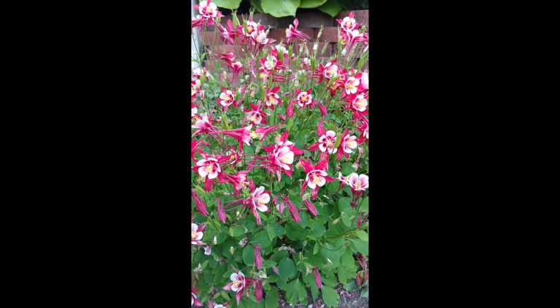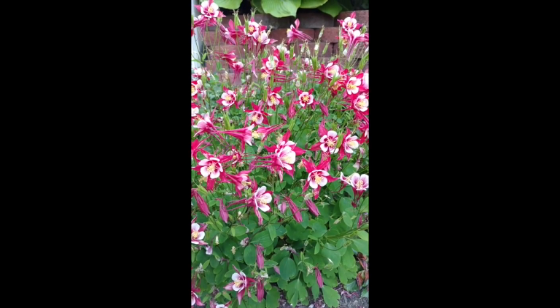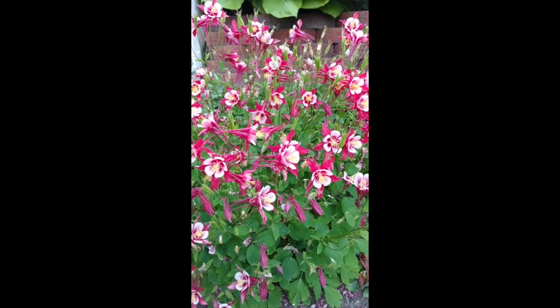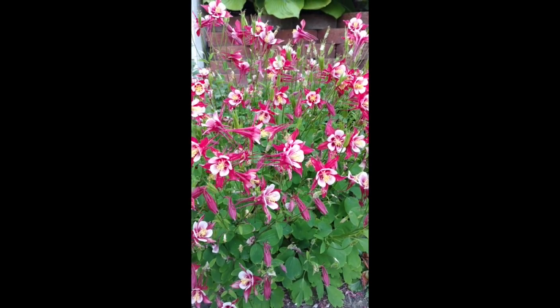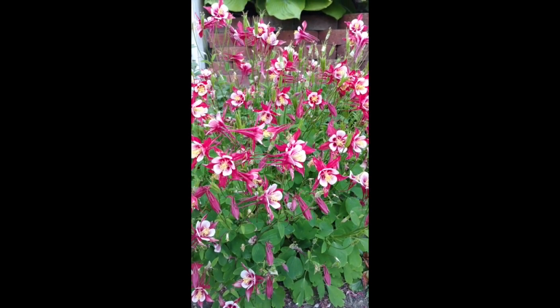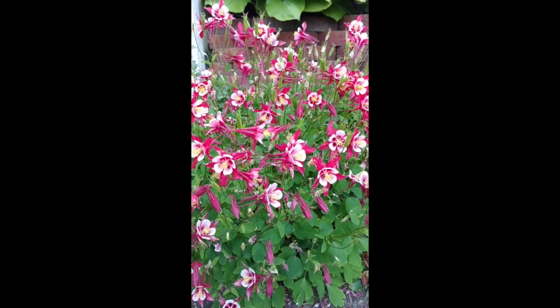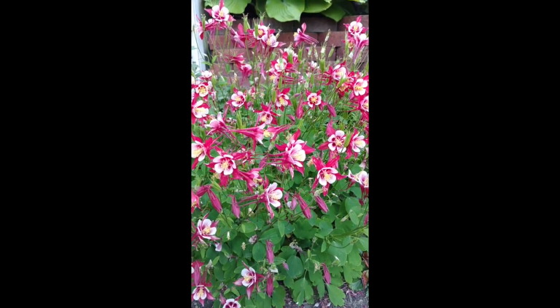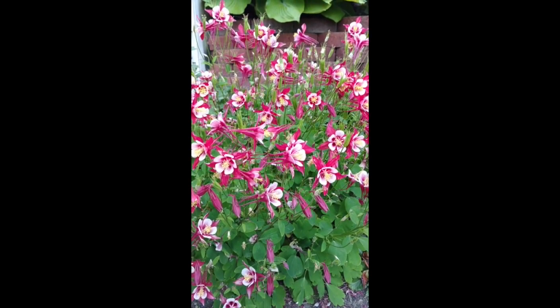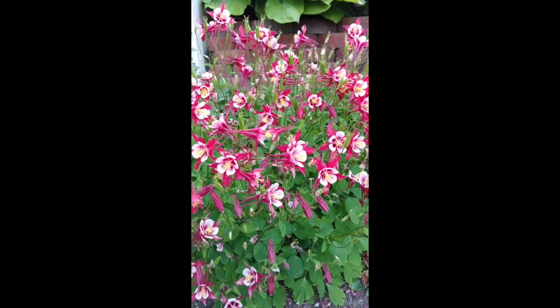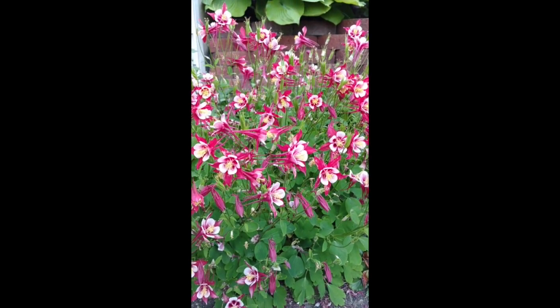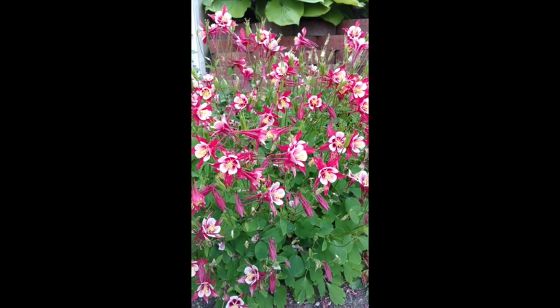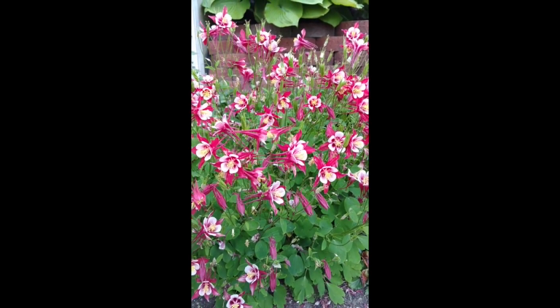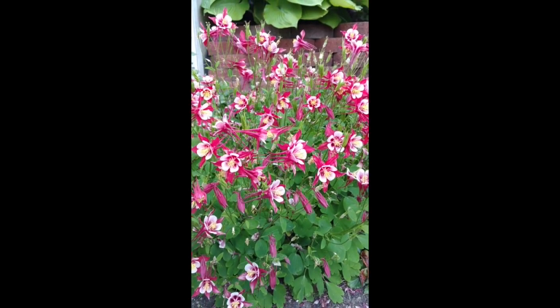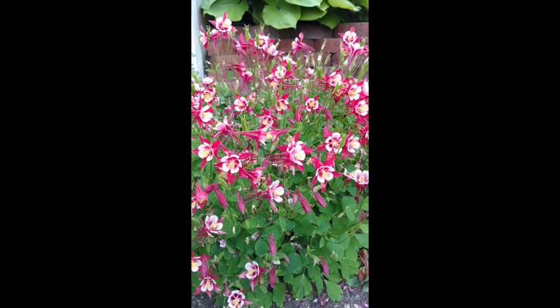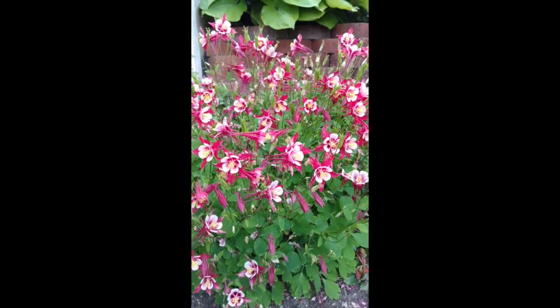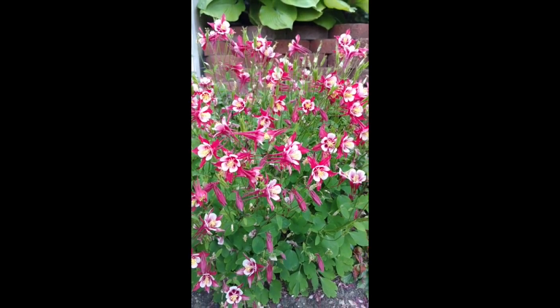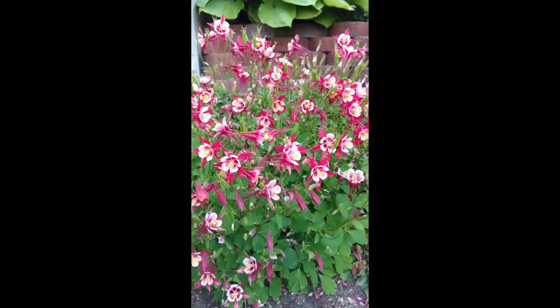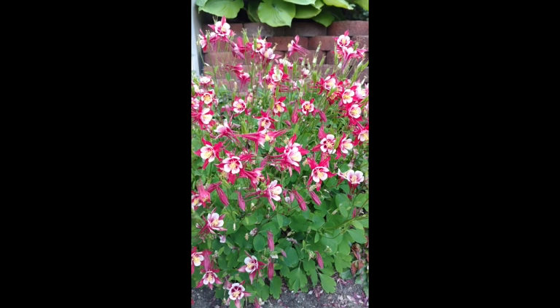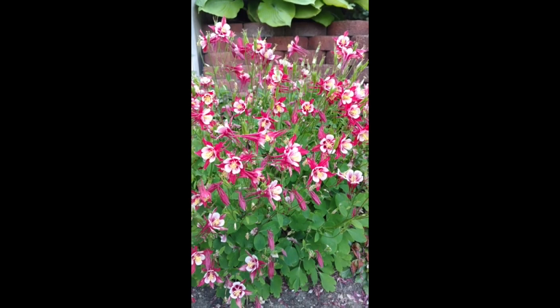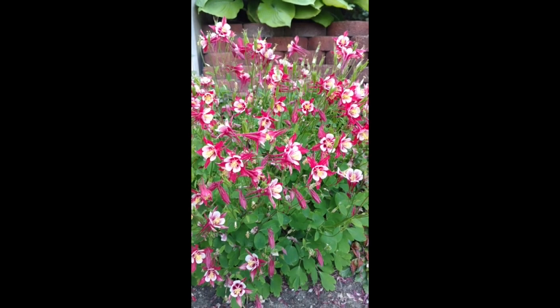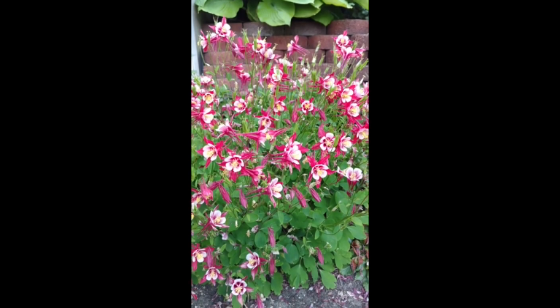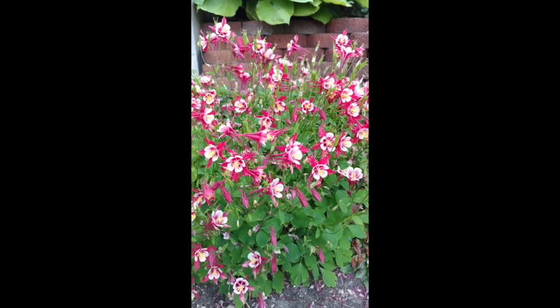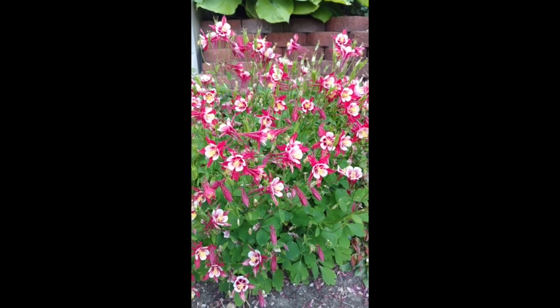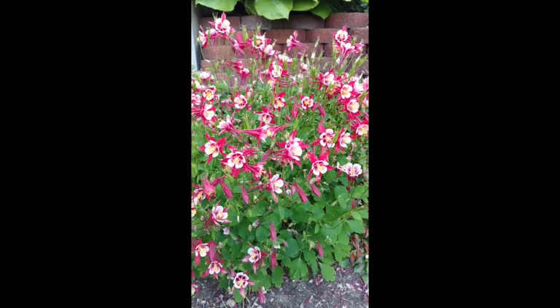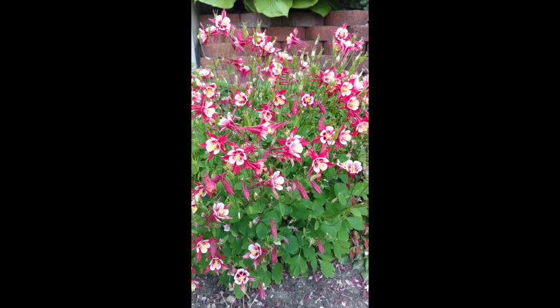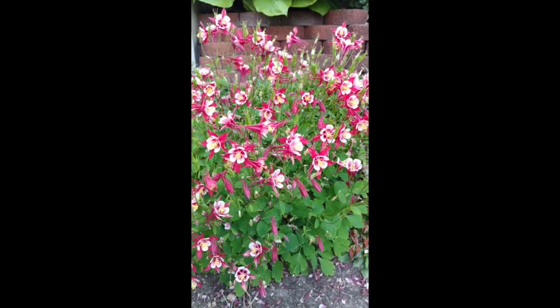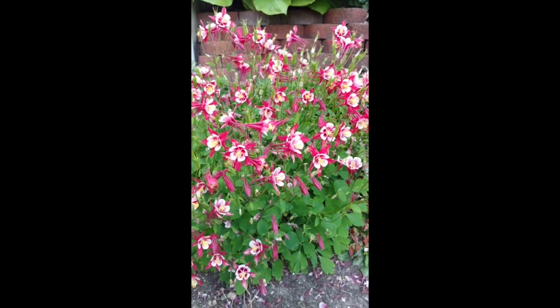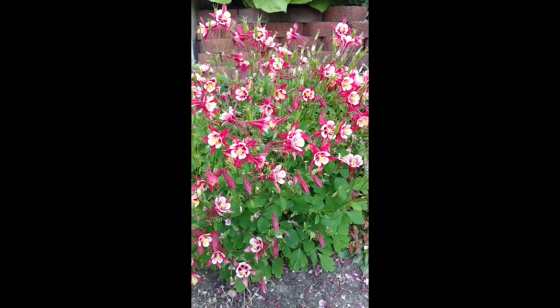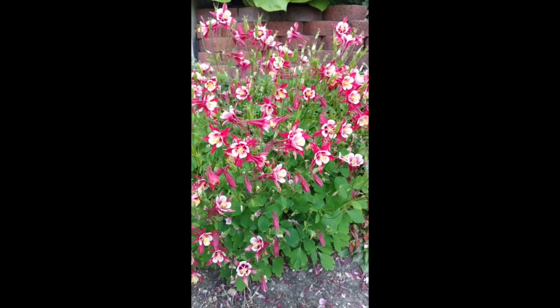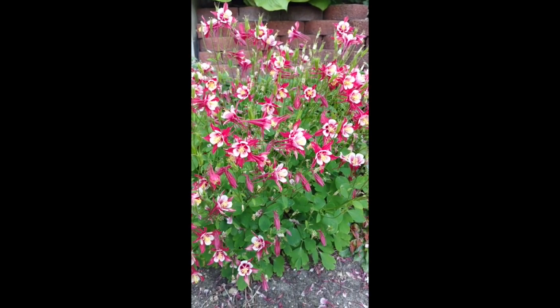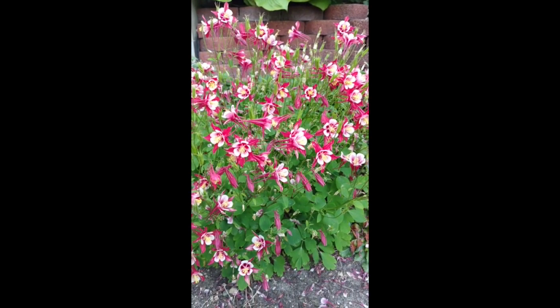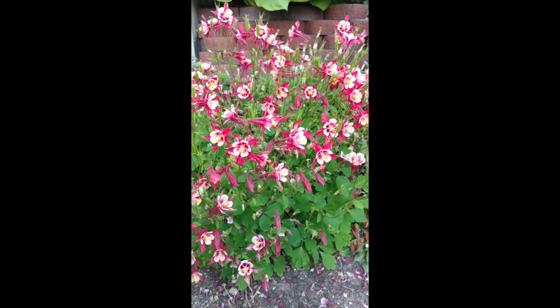This is Heidi from Garden Crossings here with Columbine or Aquilegia.